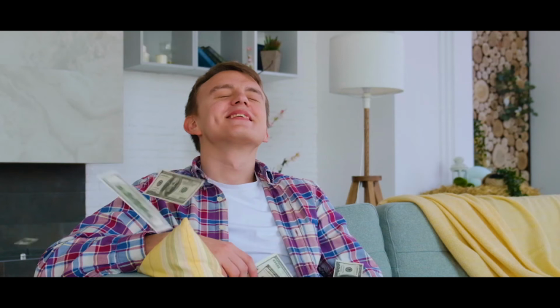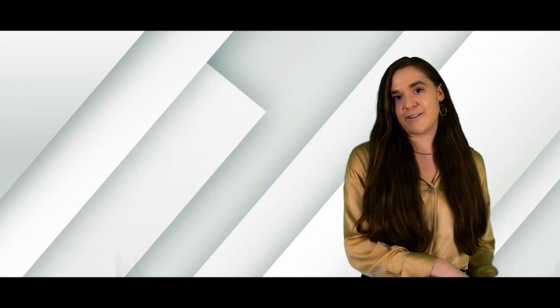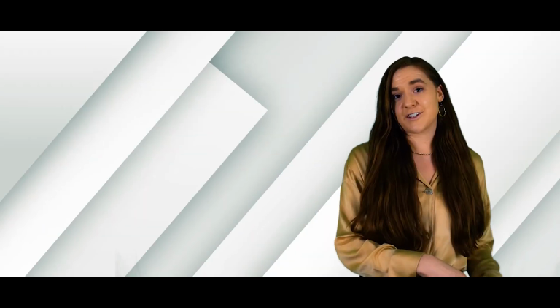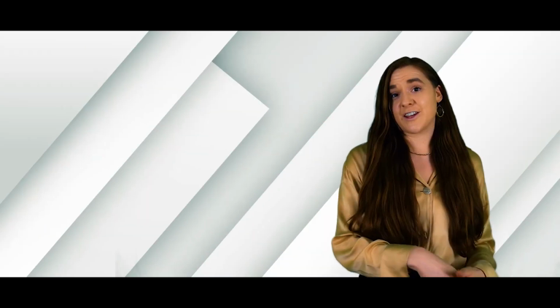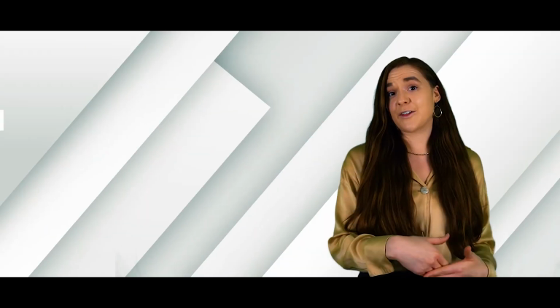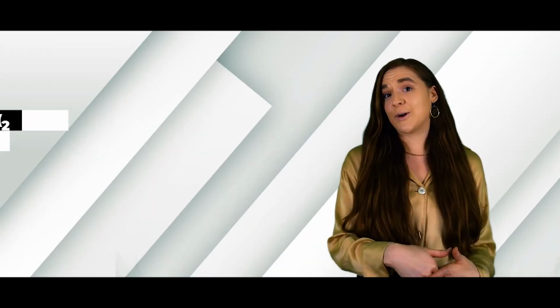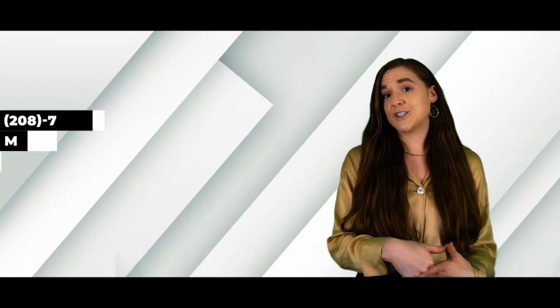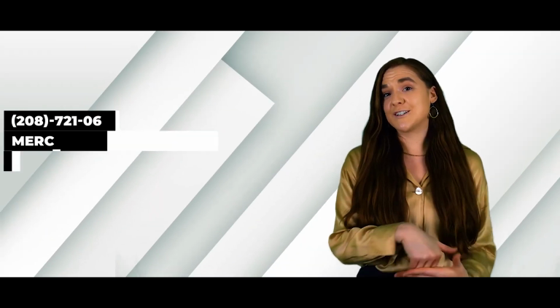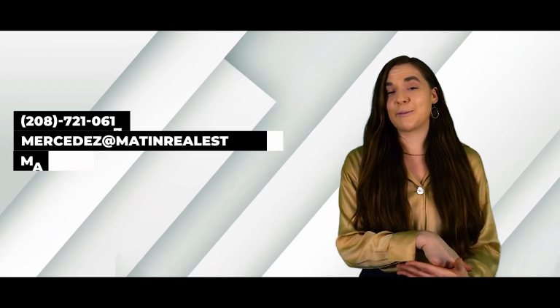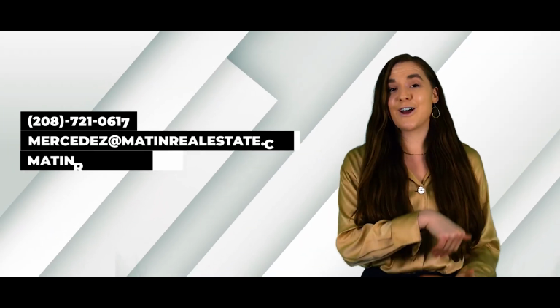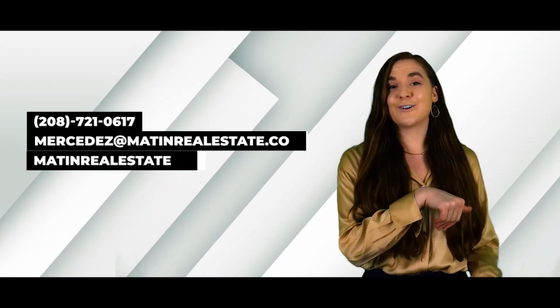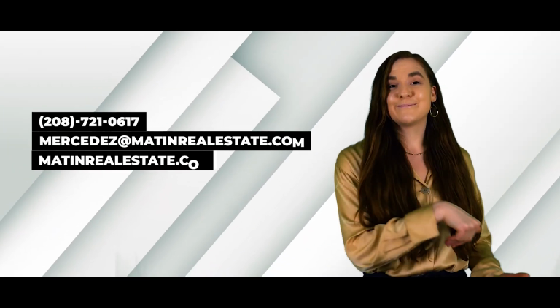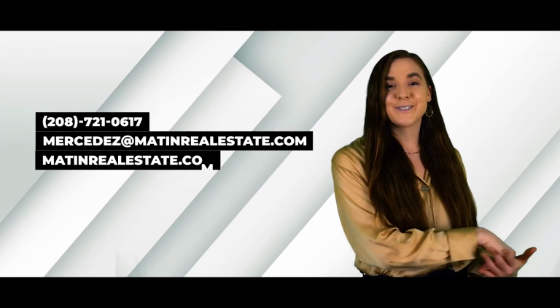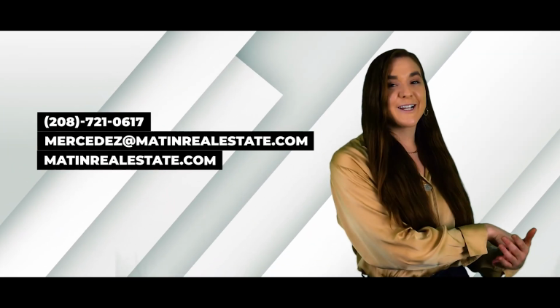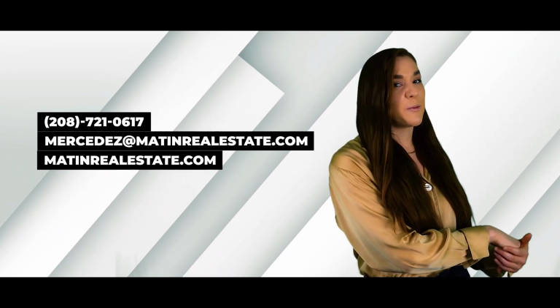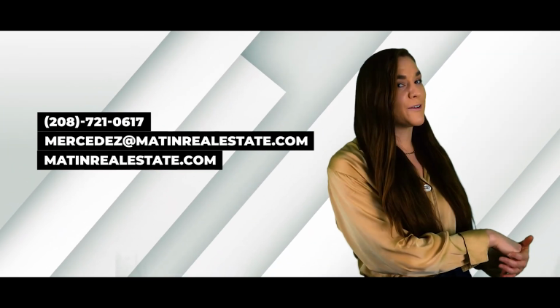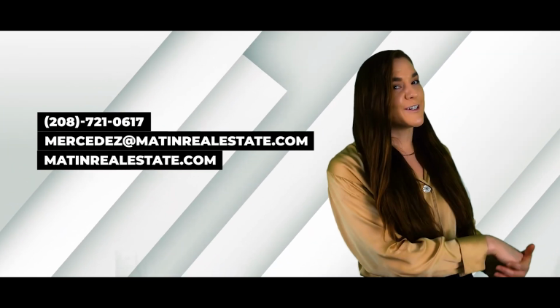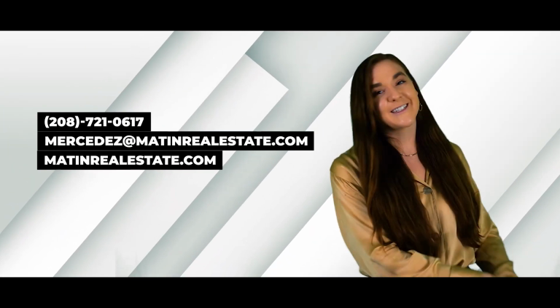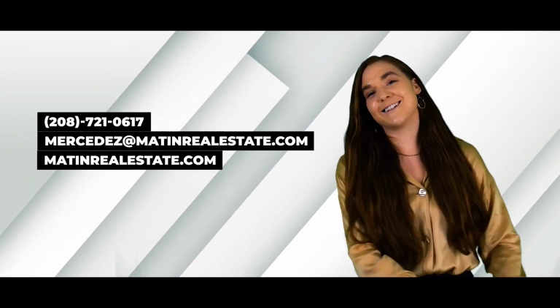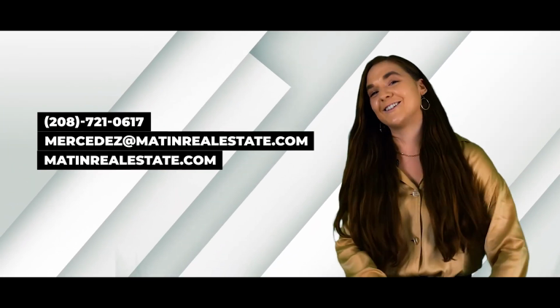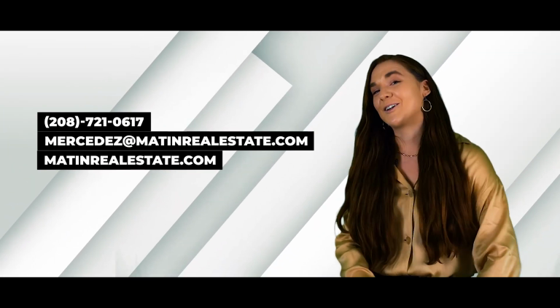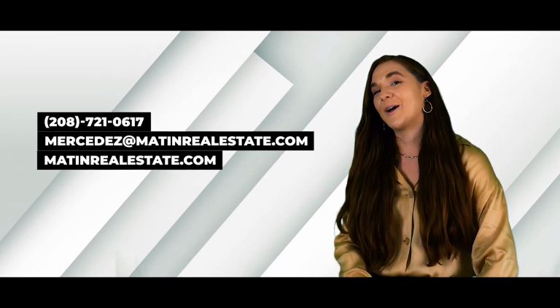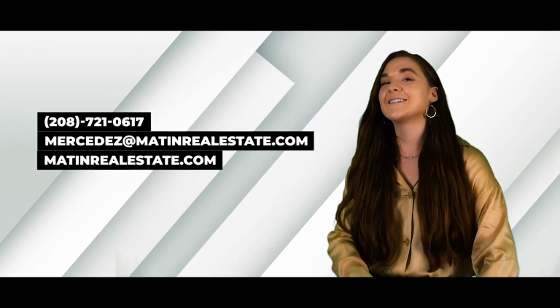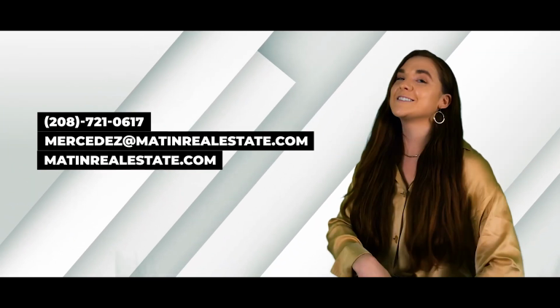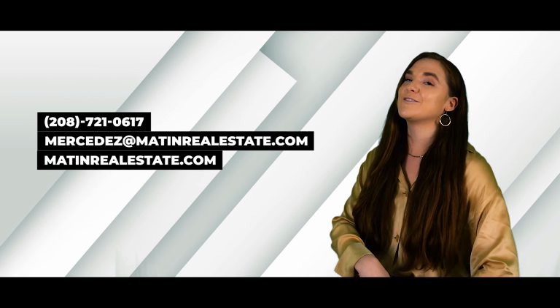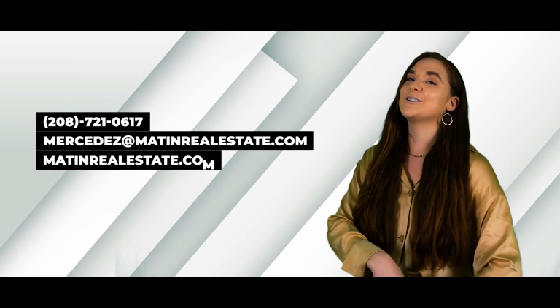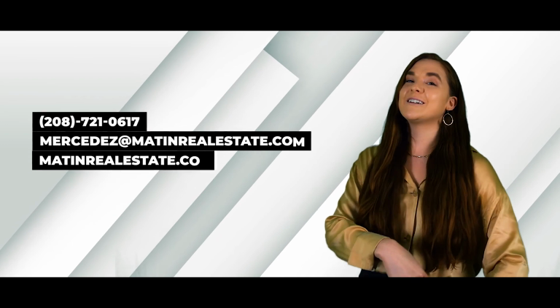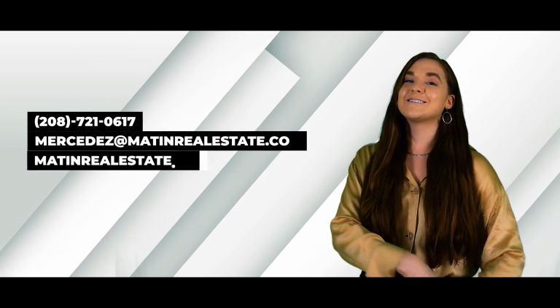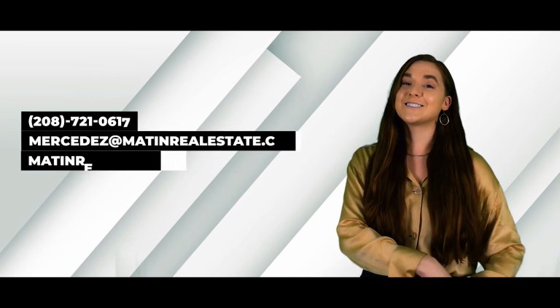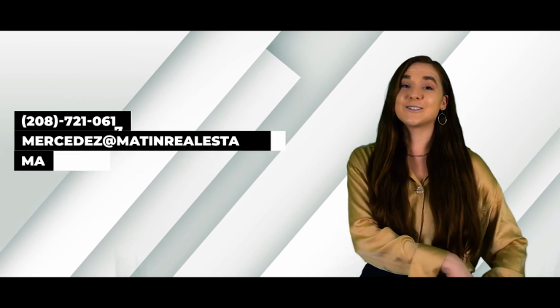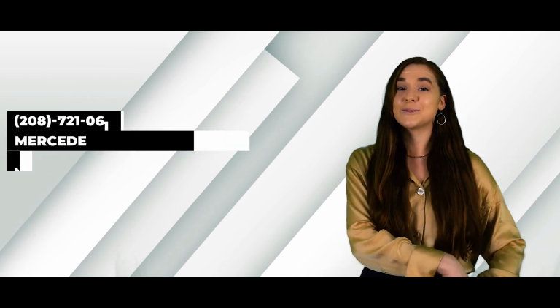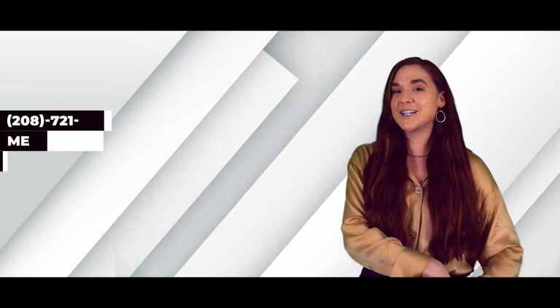If you guys have any other questions, let me know. Mercedes with Me in Real Estate, 208-721-0617.